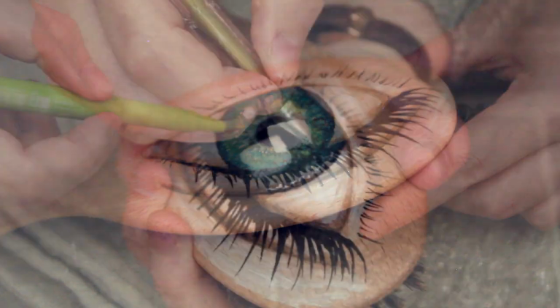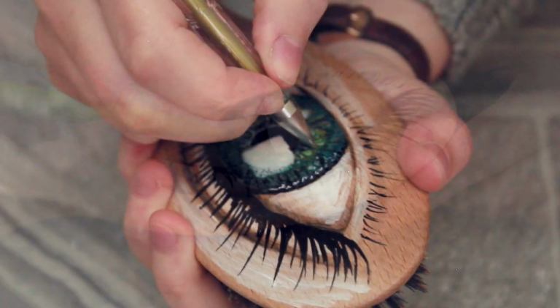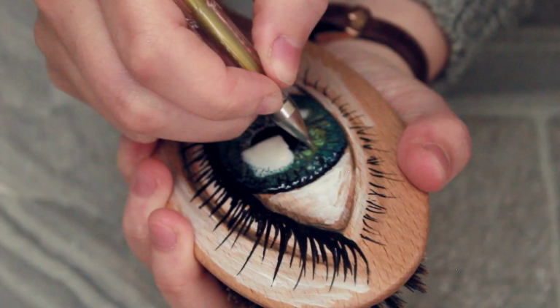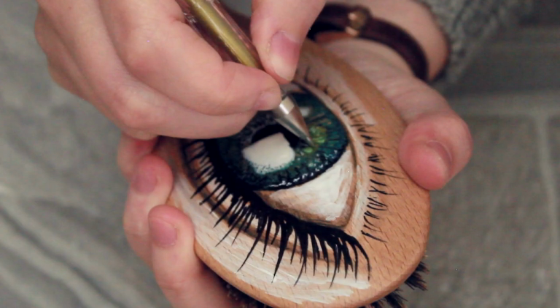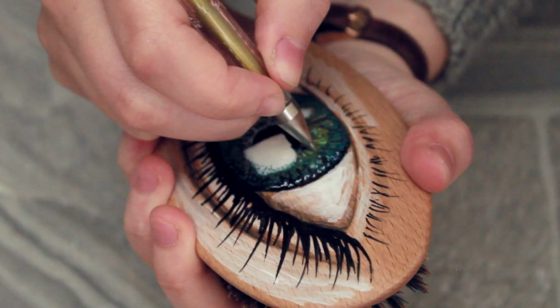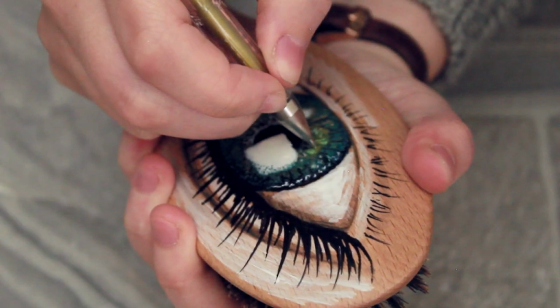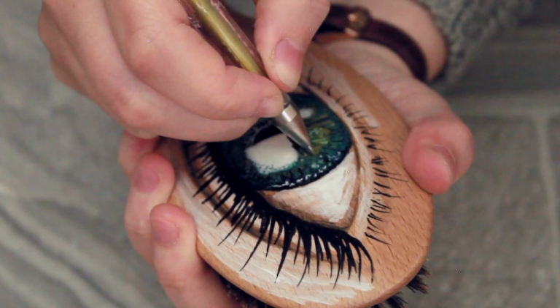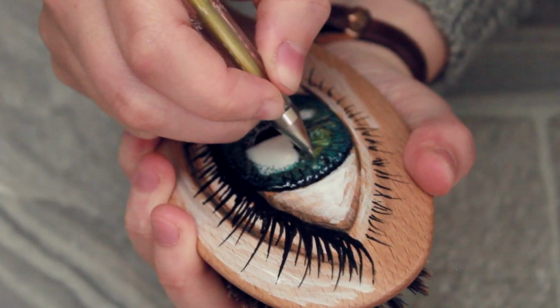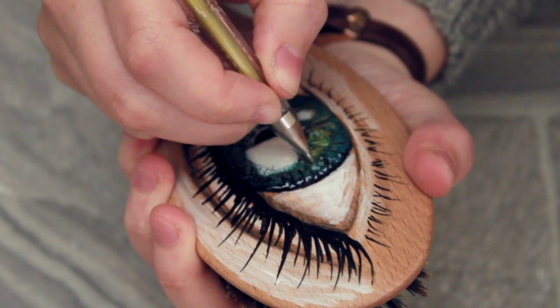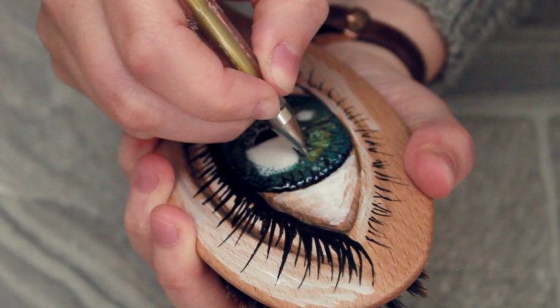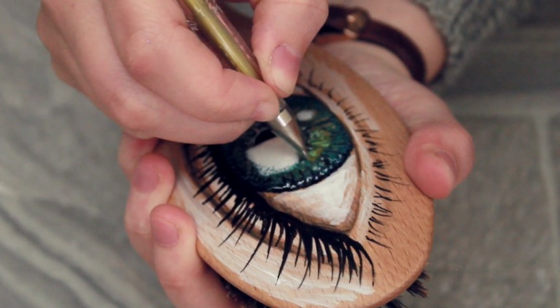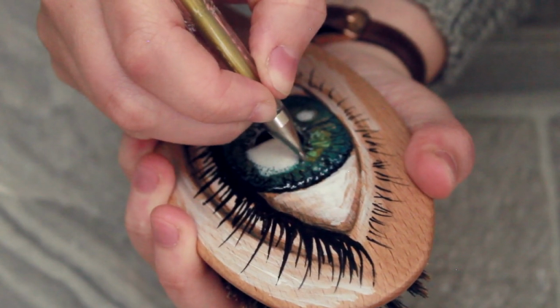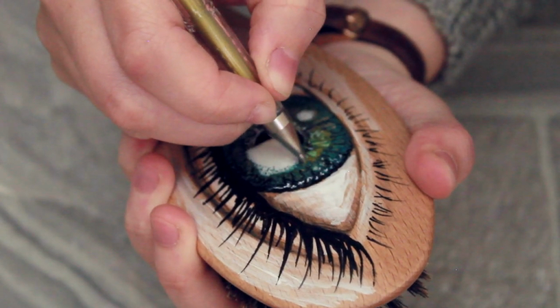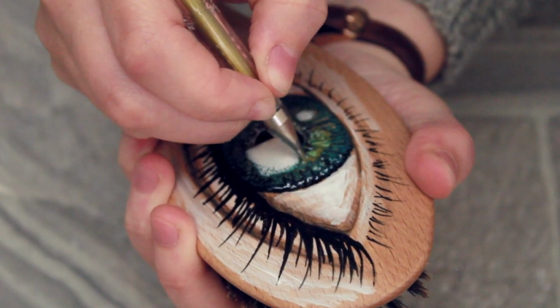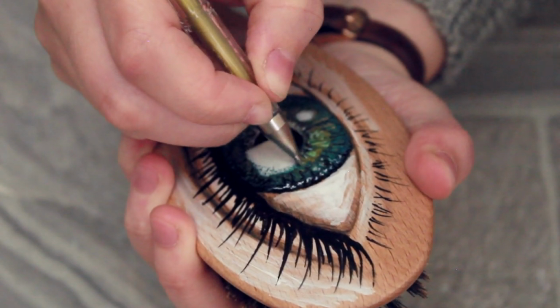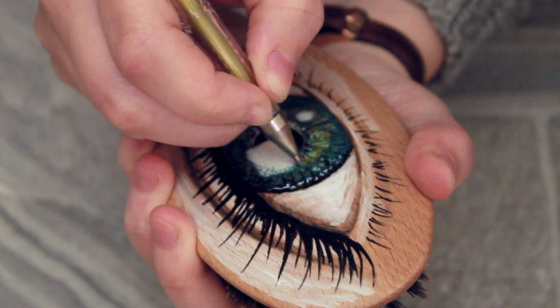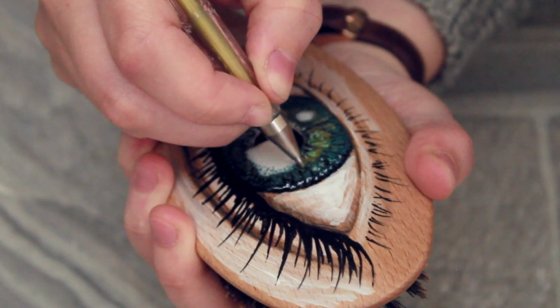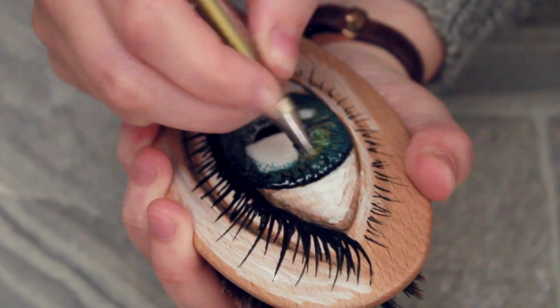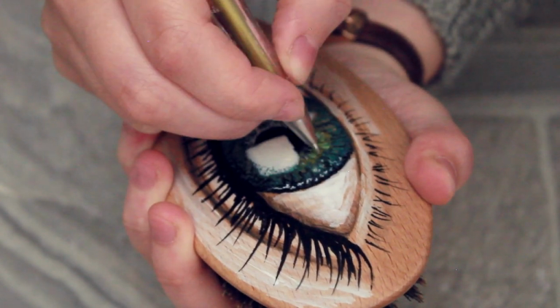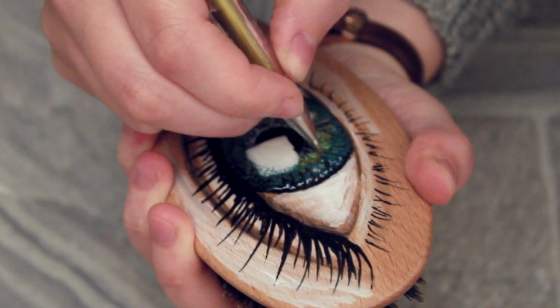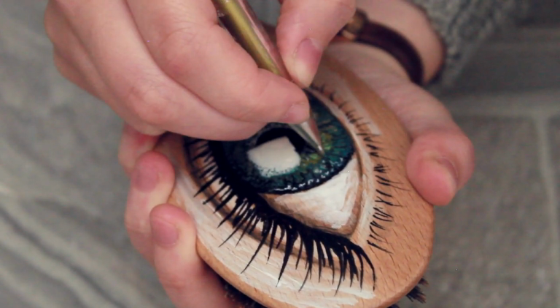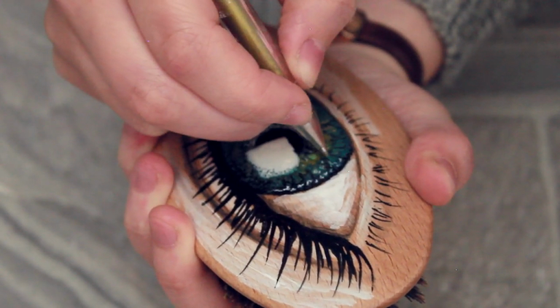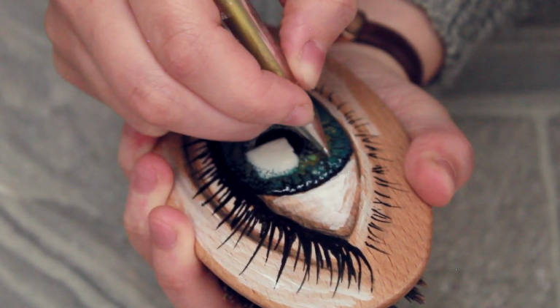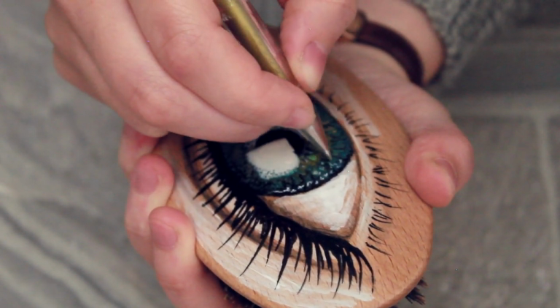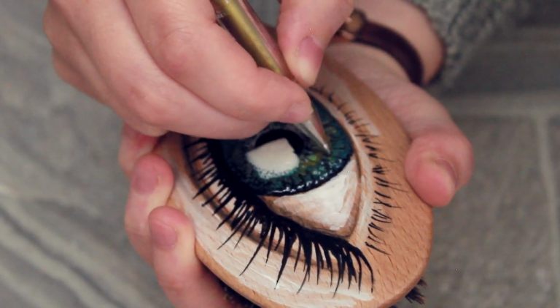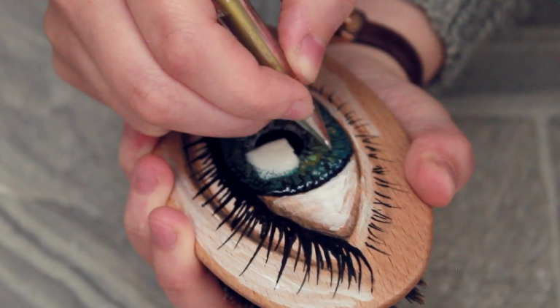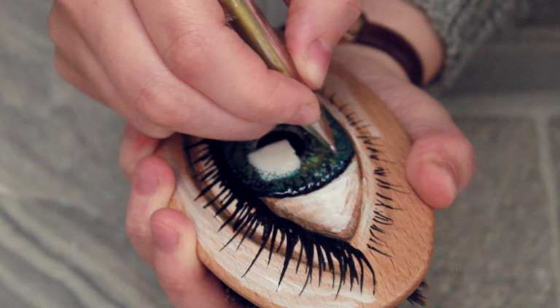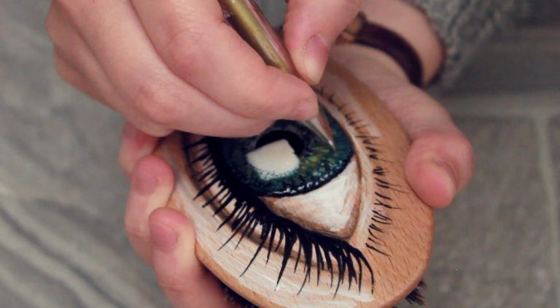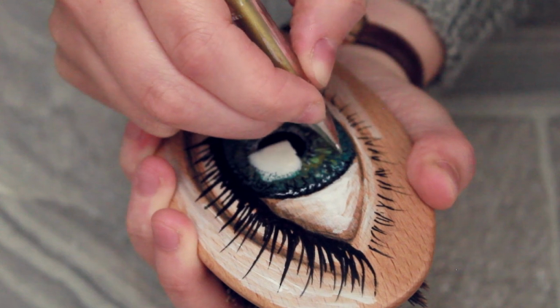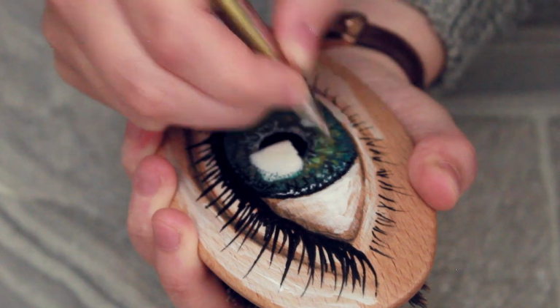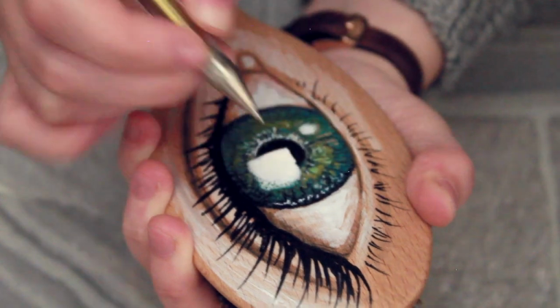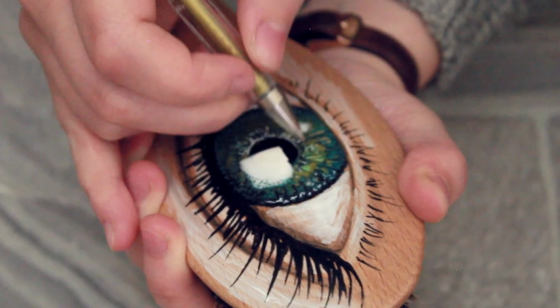I'm also going to be adding some green, some white, and then some gold highlights in the very center of the iris.